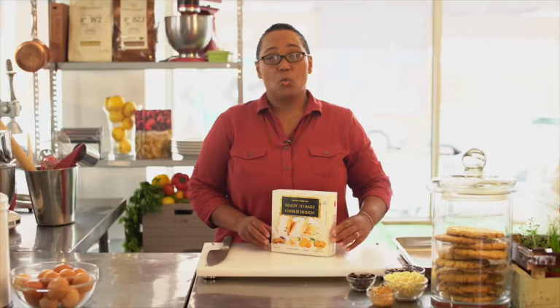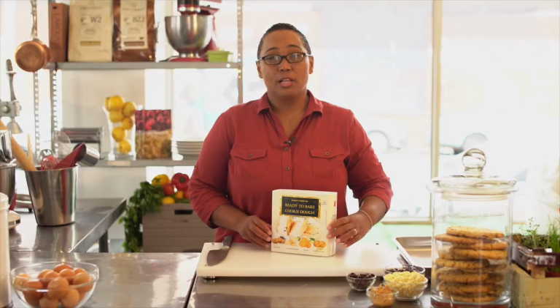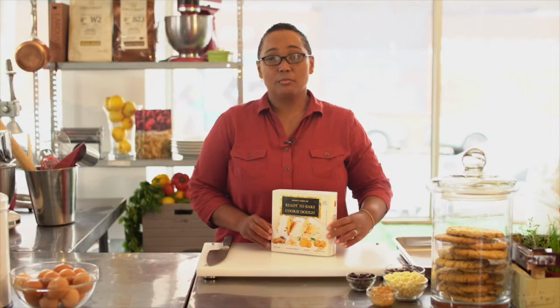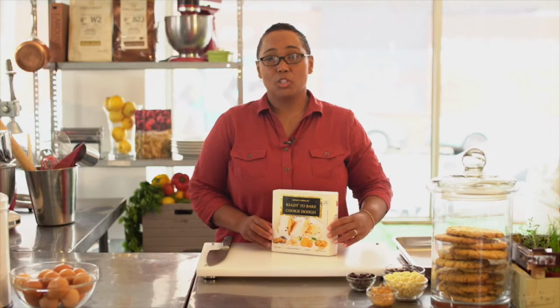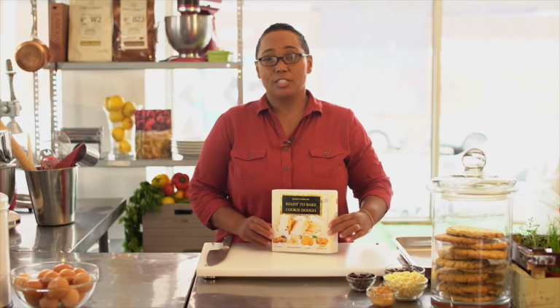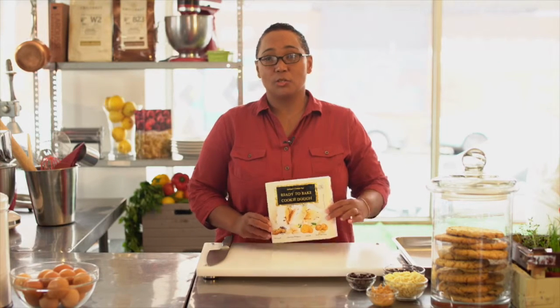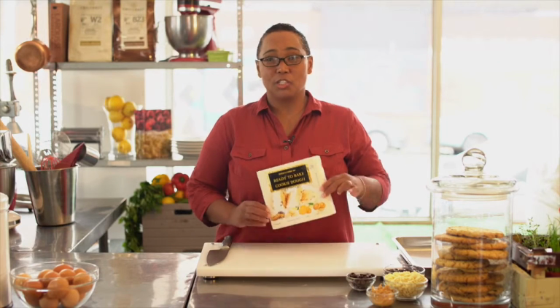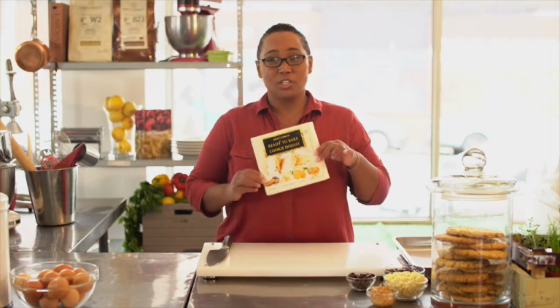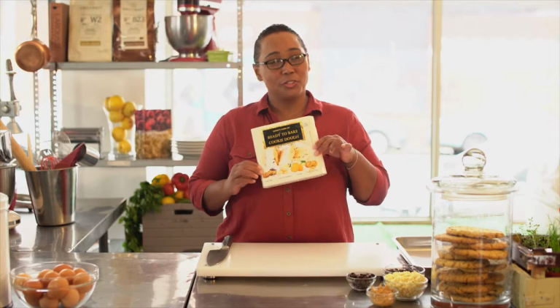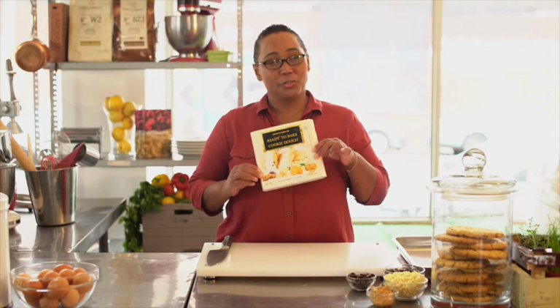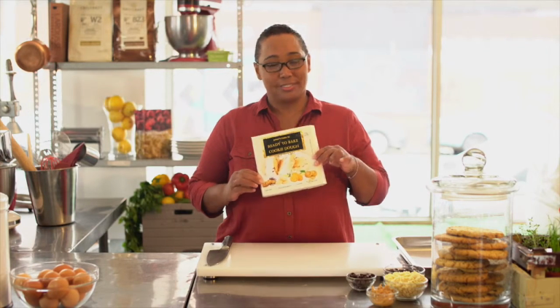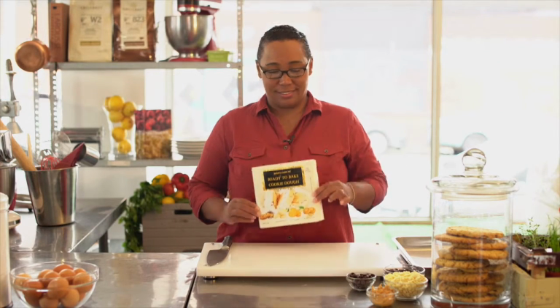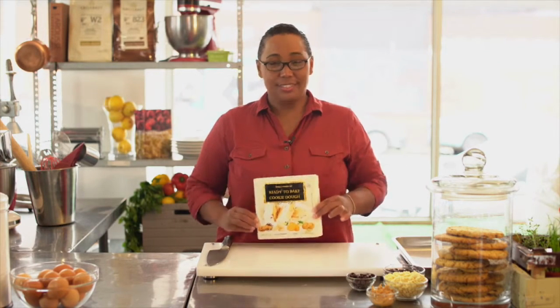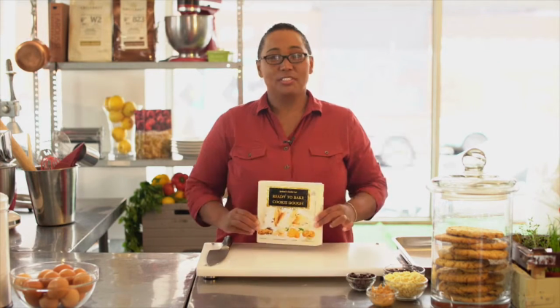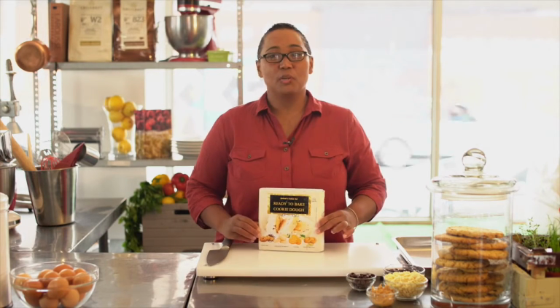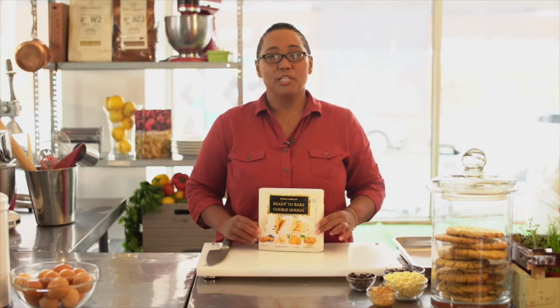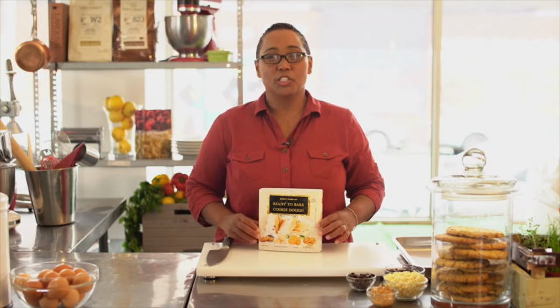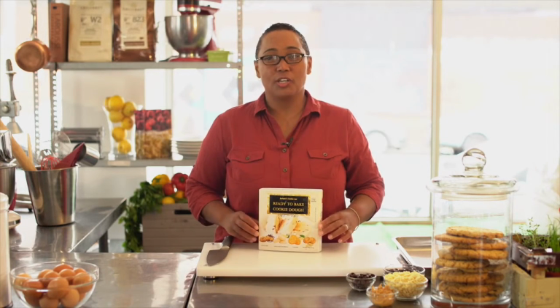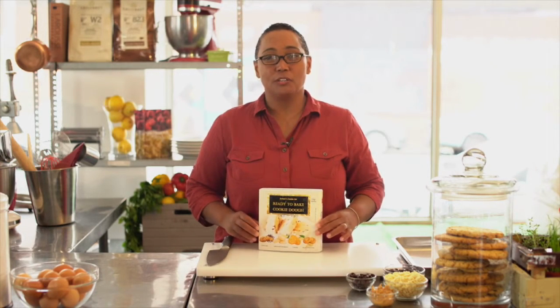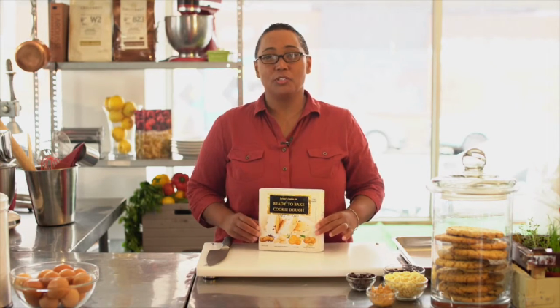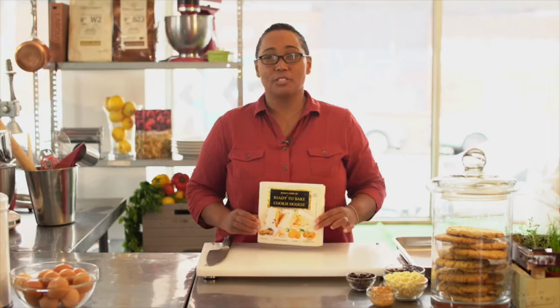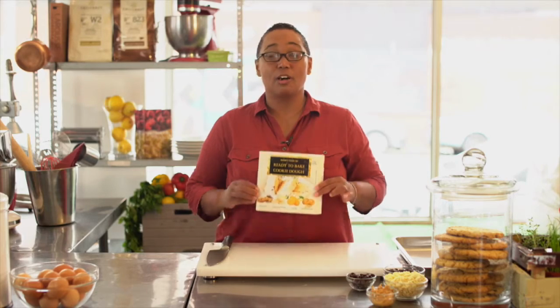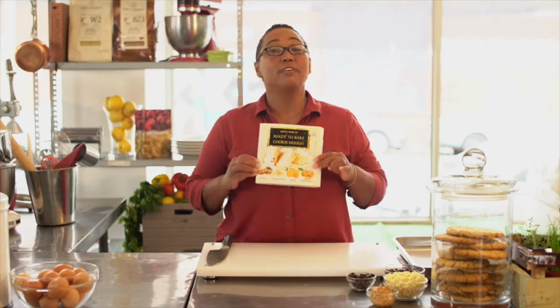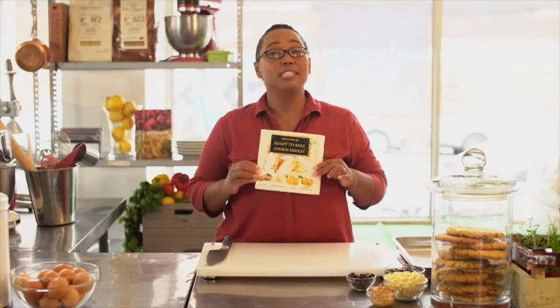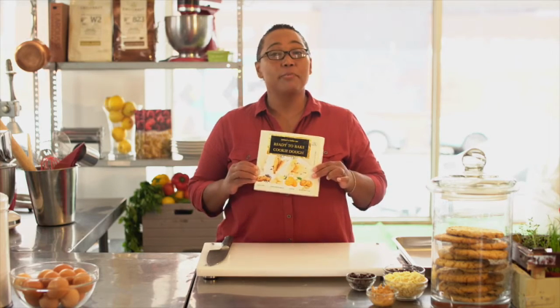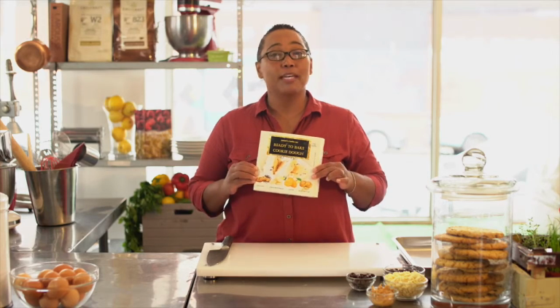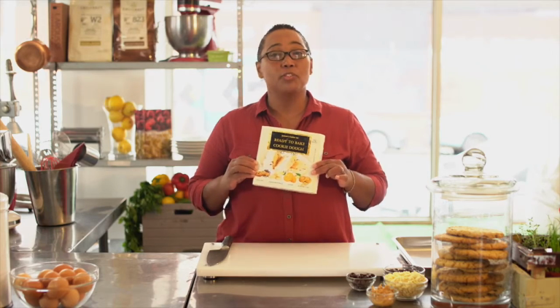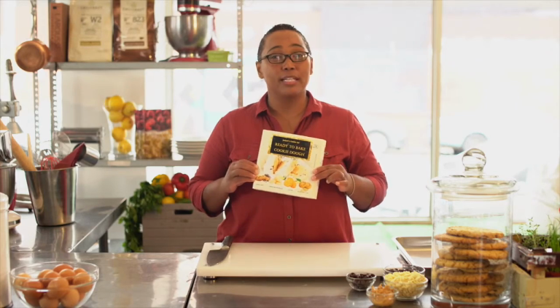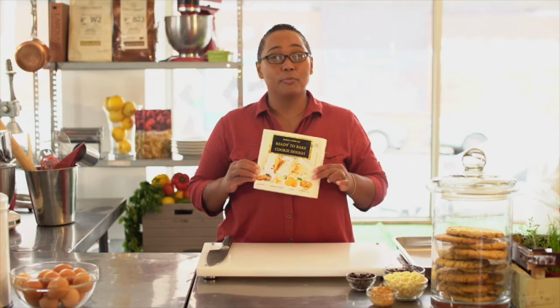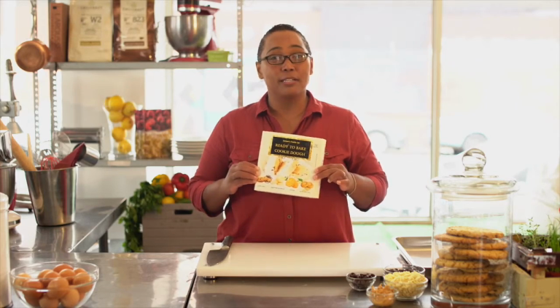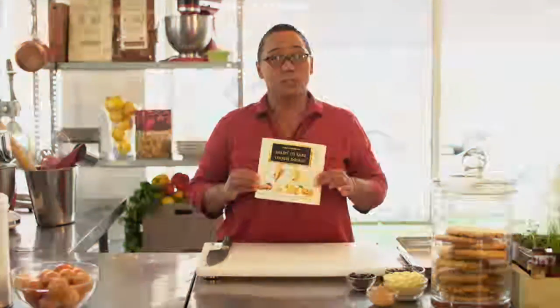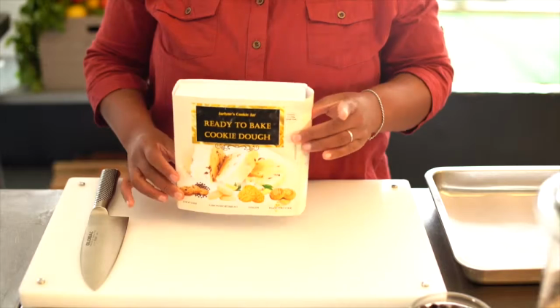Welcome to Jardine's Cookie Jar tutorials. Today we're going to show you how to use our conveniently packaged ready-to-bake cookie dough.